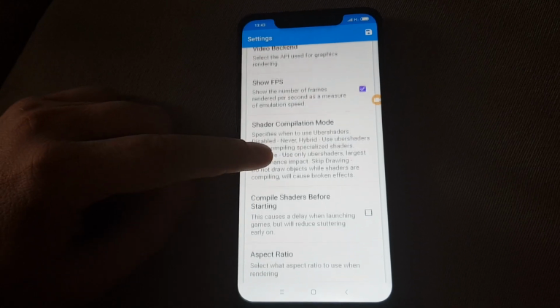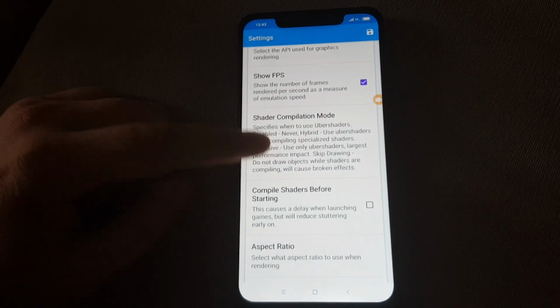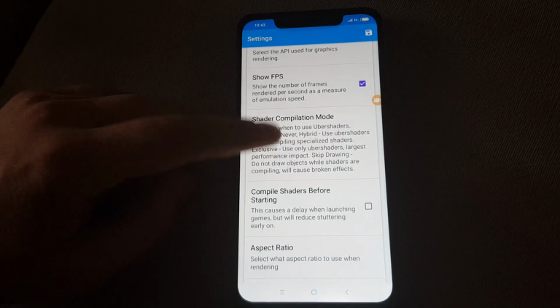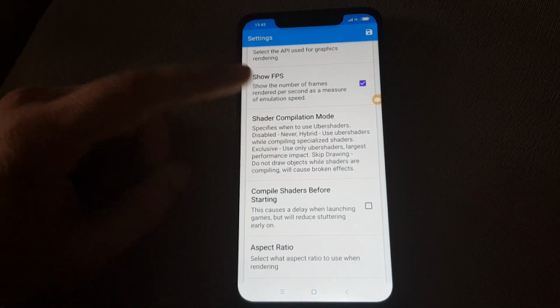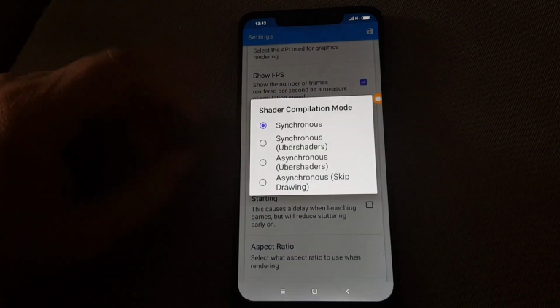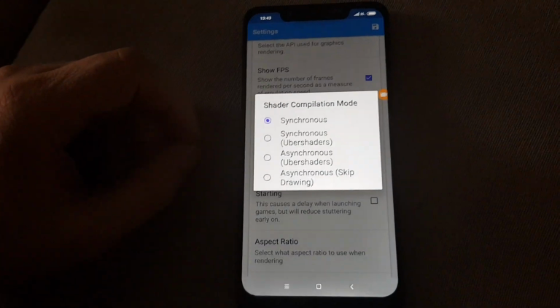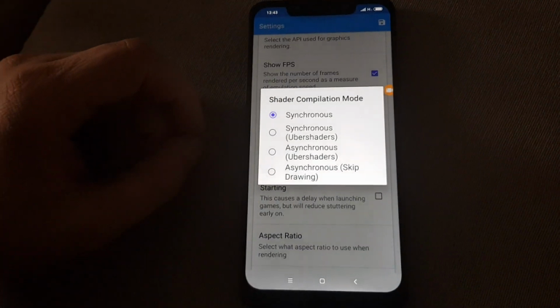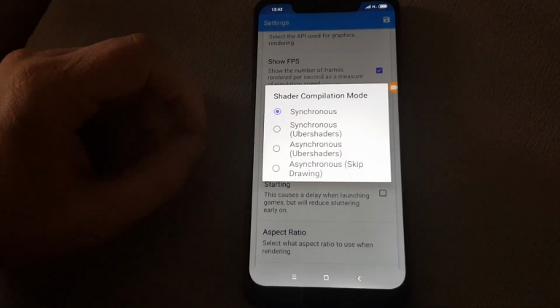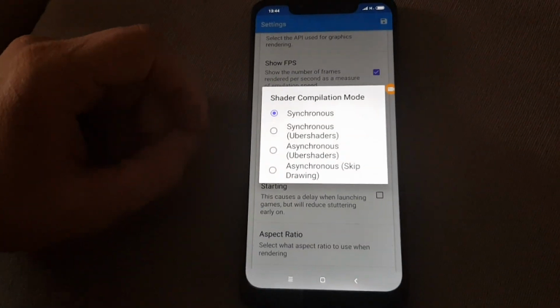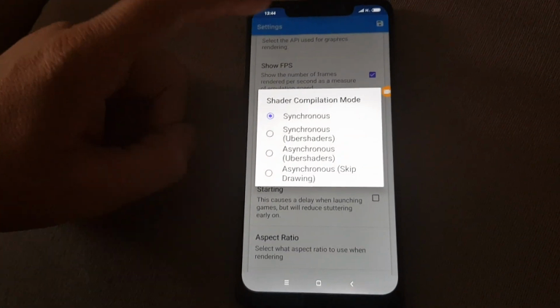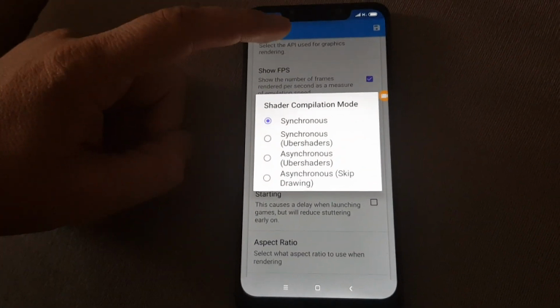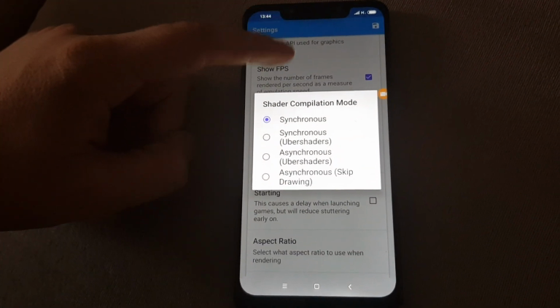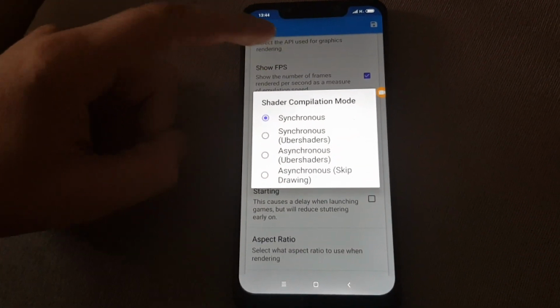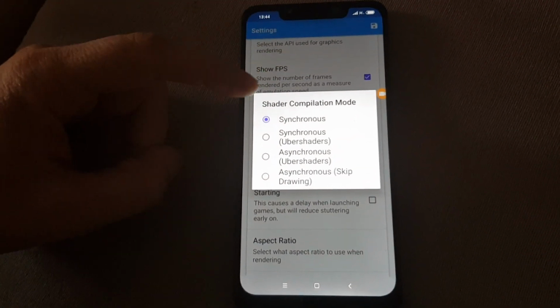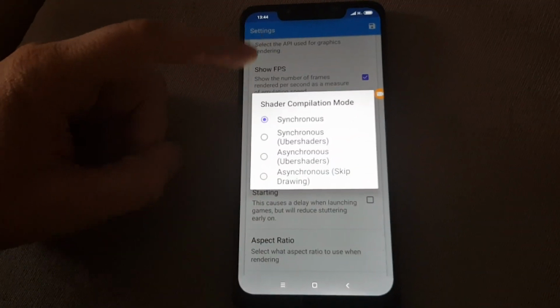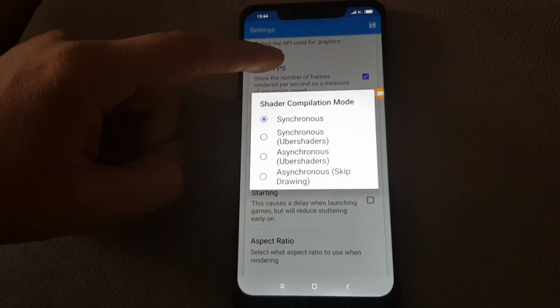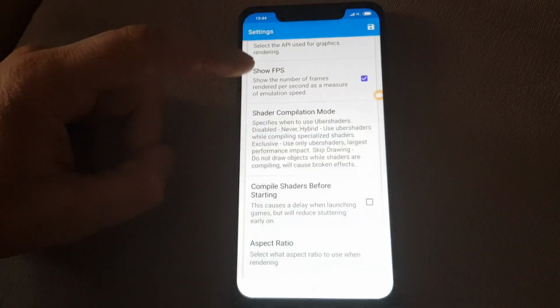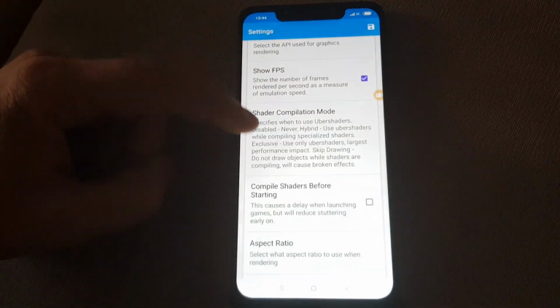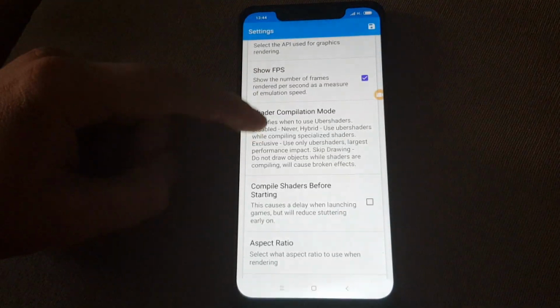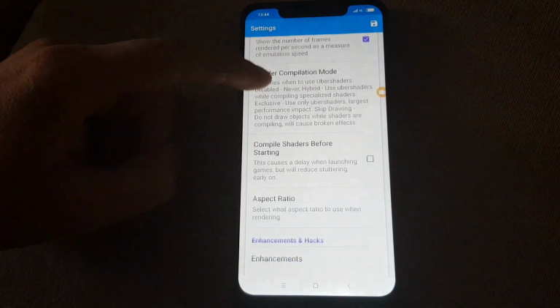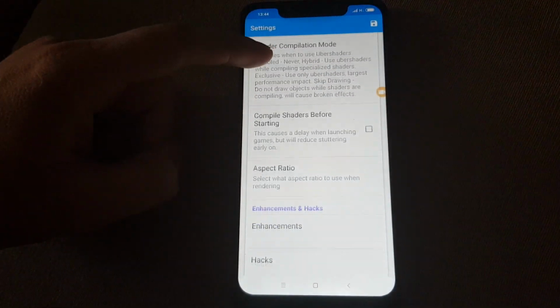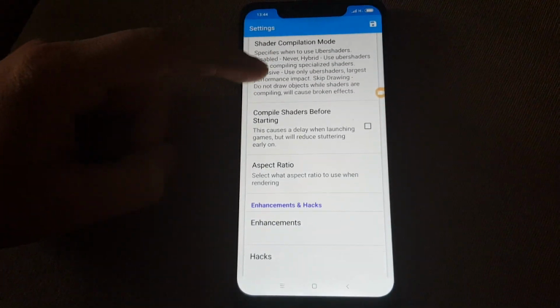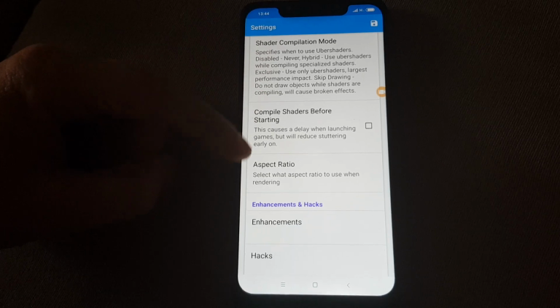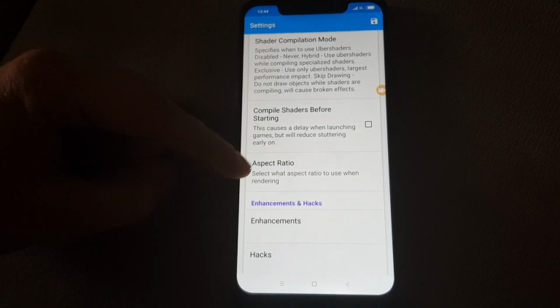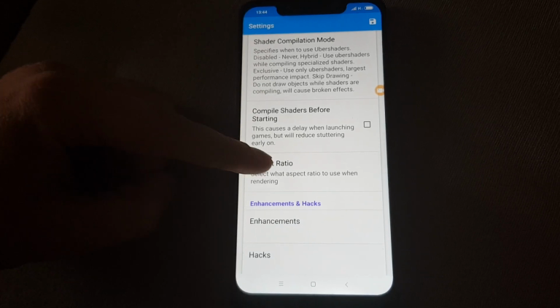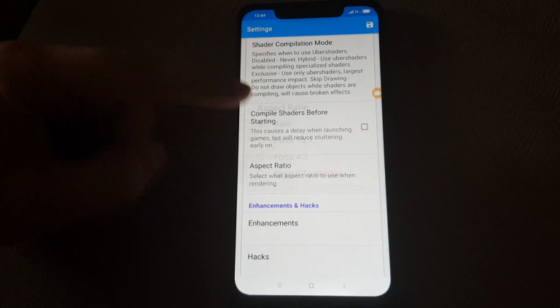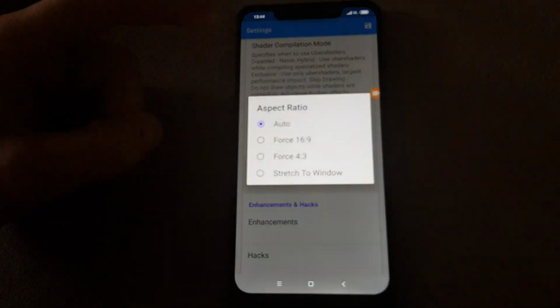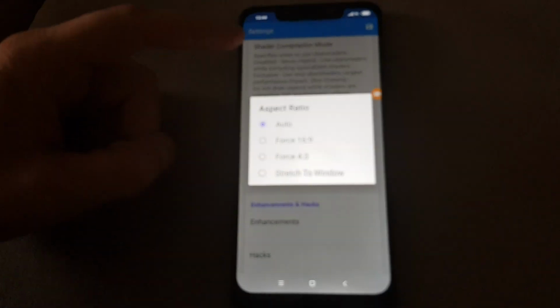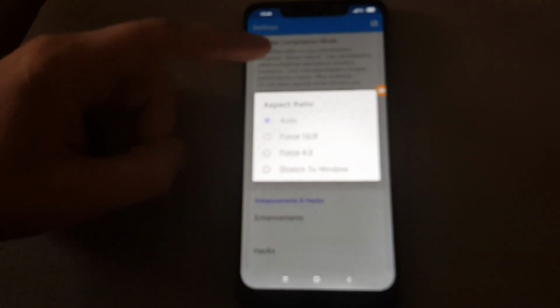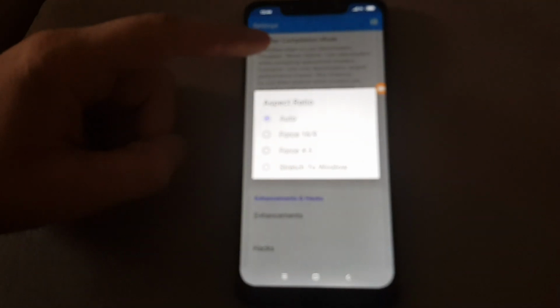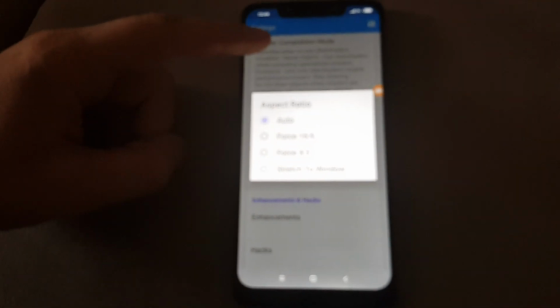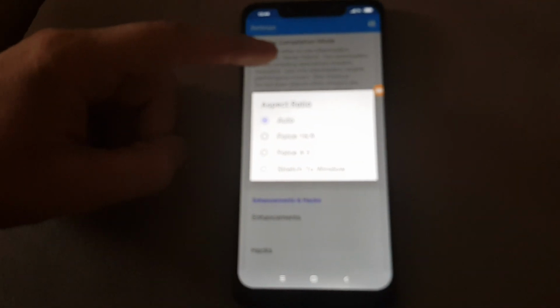Show FPS — leave it as it is. Aspect ratio: auto.